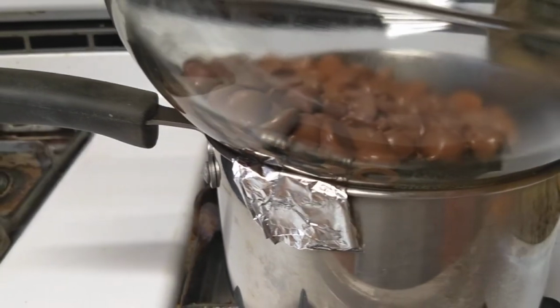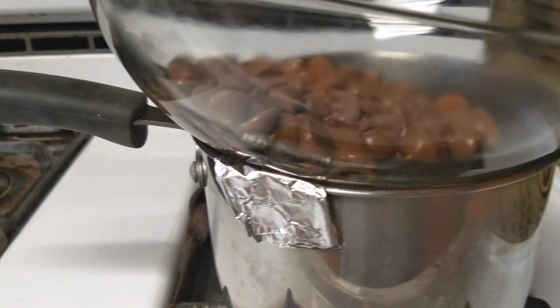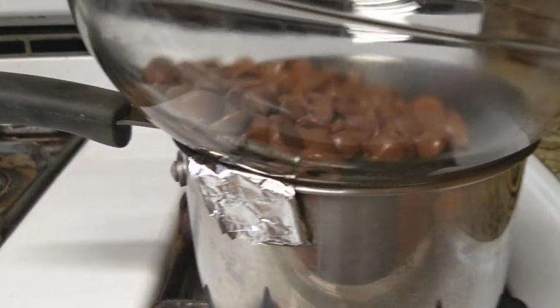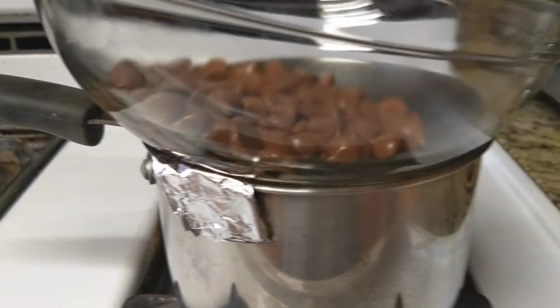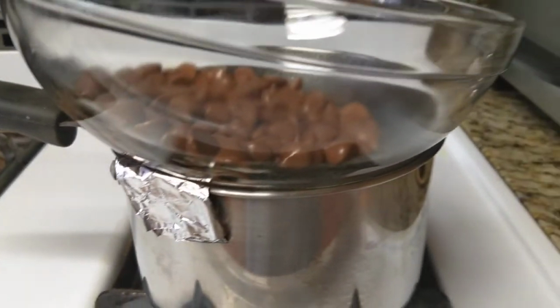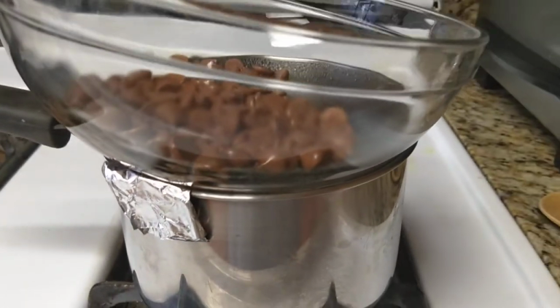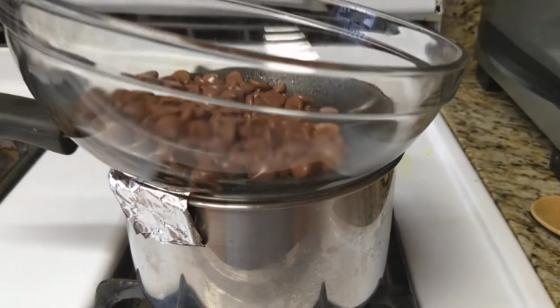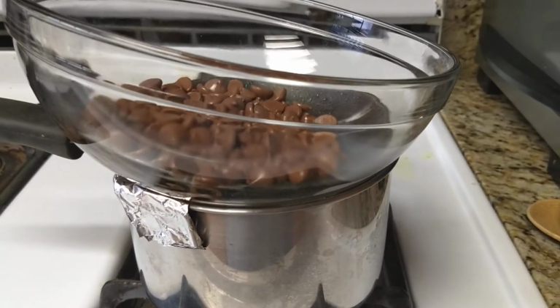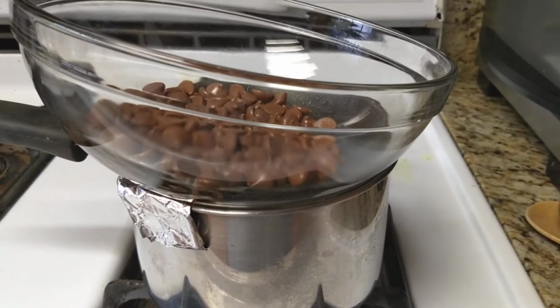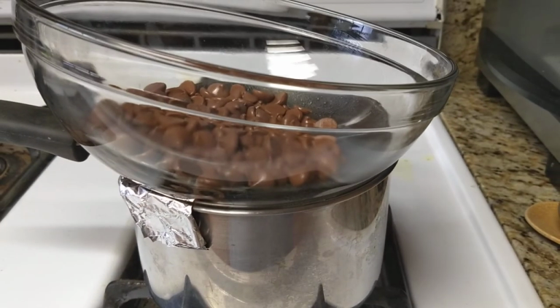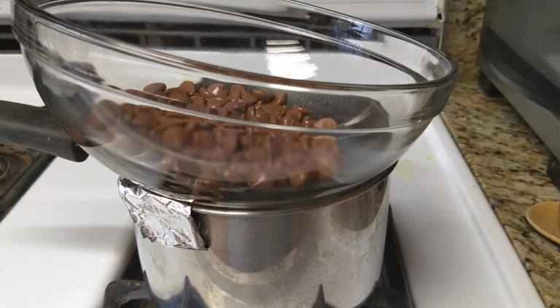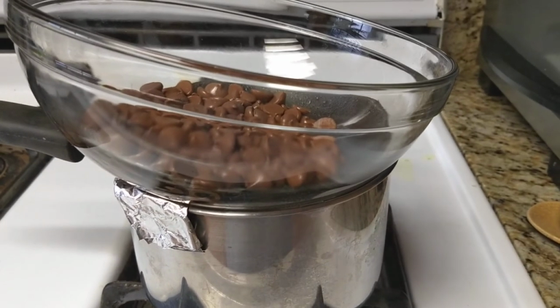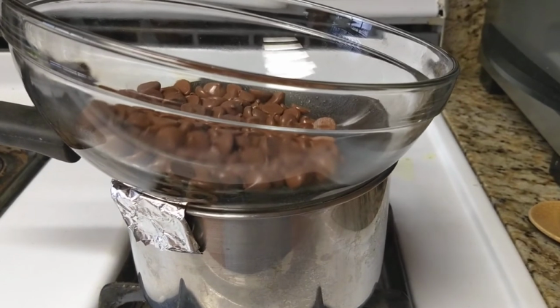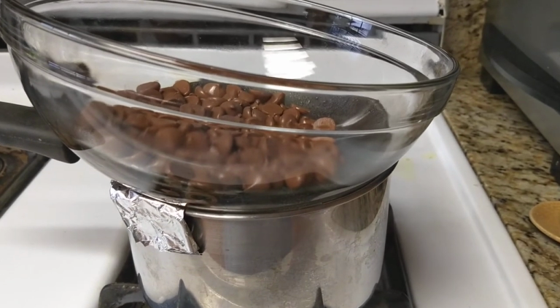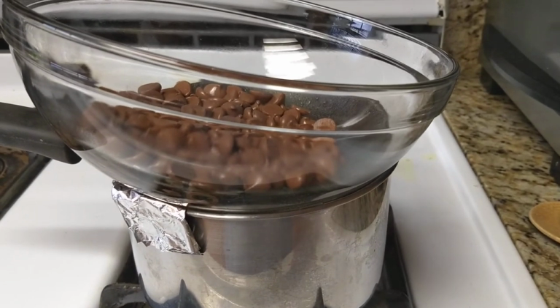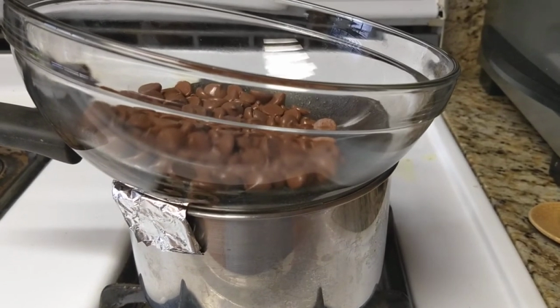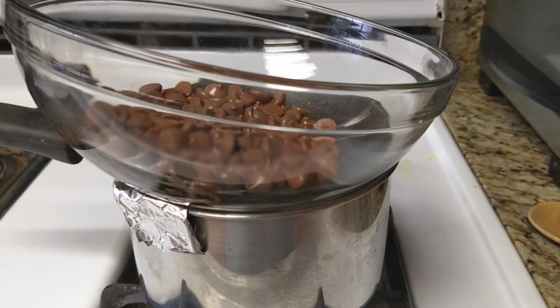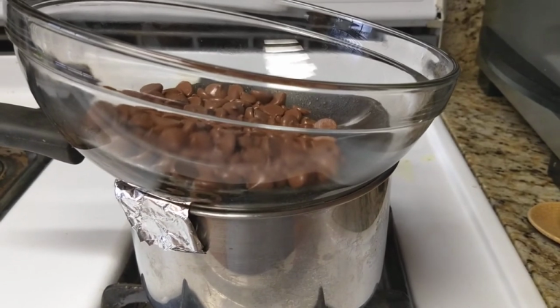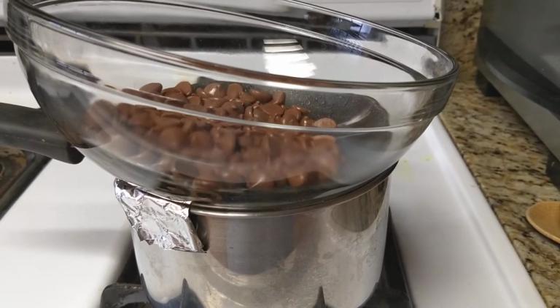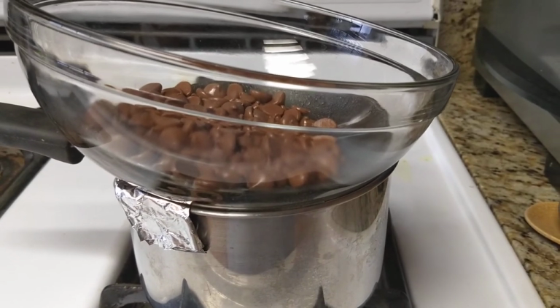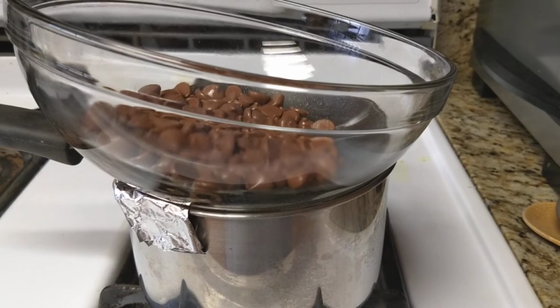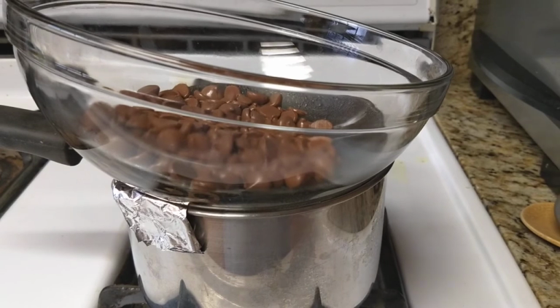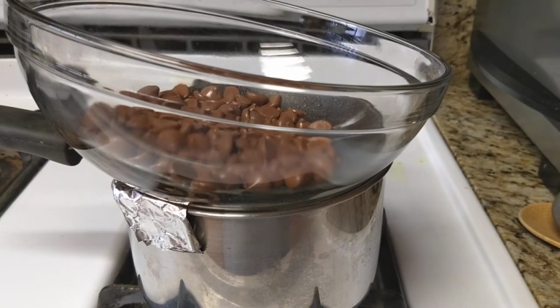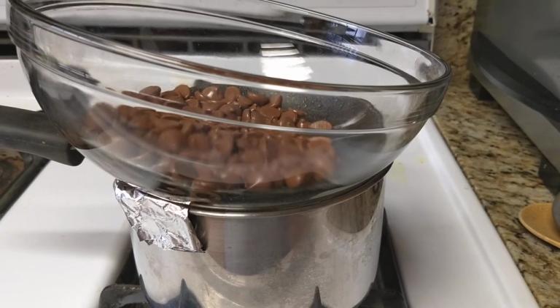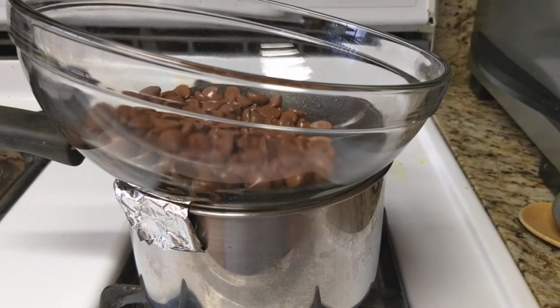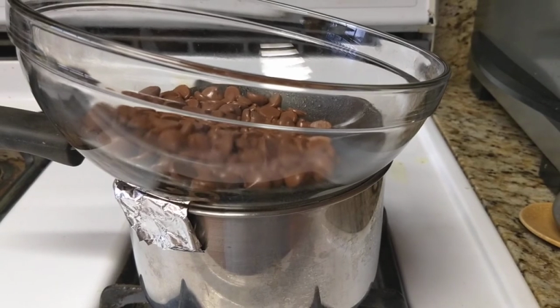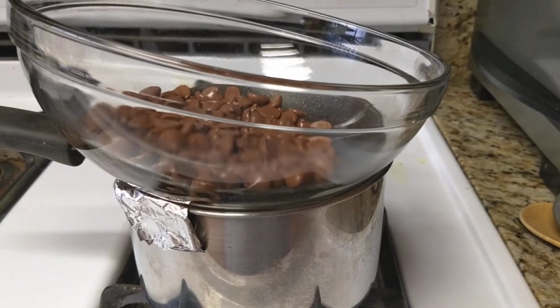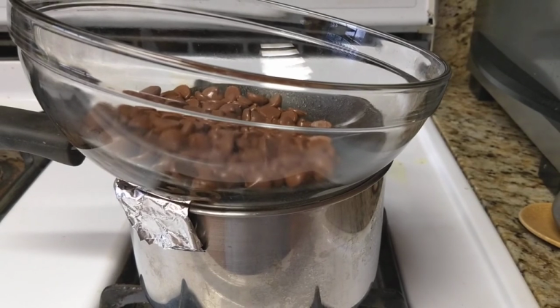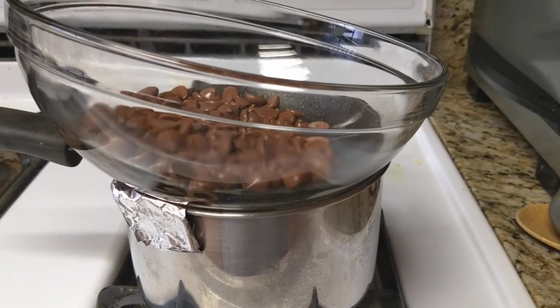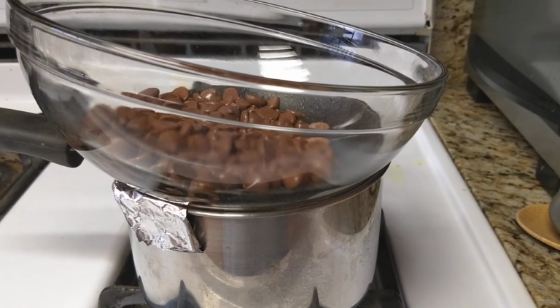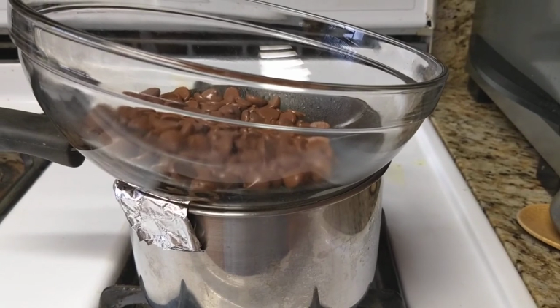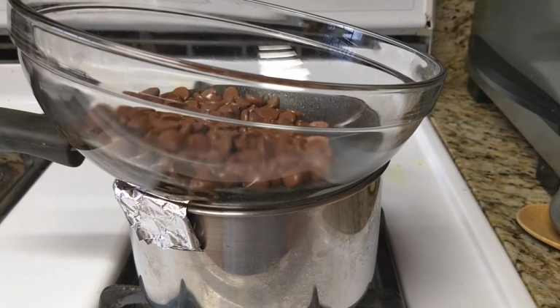There — you have a do-it-yourself double boiler. Do It Yourself Gourmet, everybody — we'll see you next time.